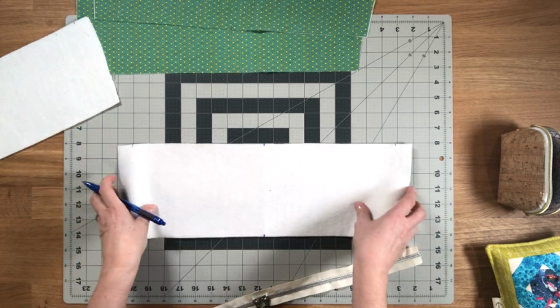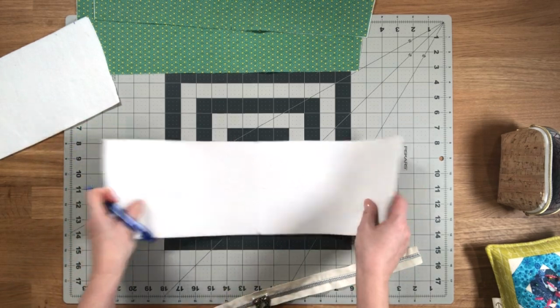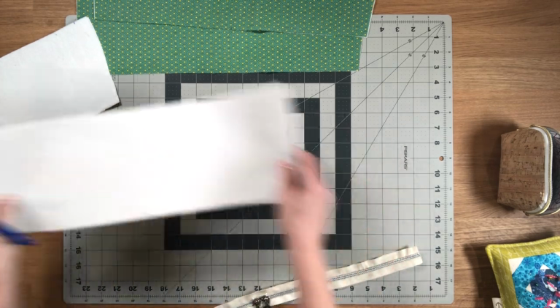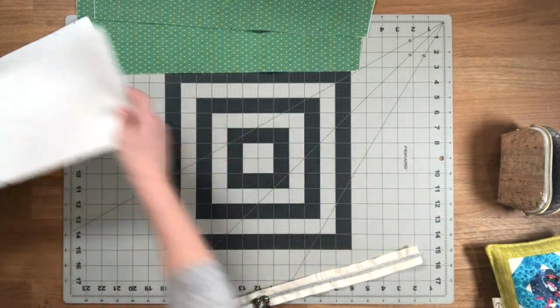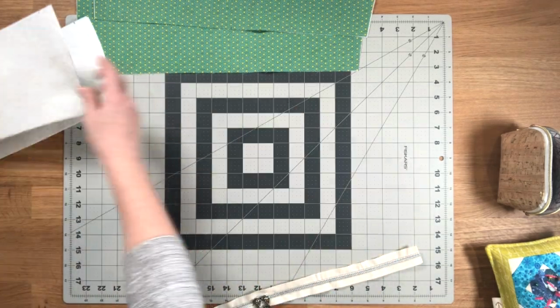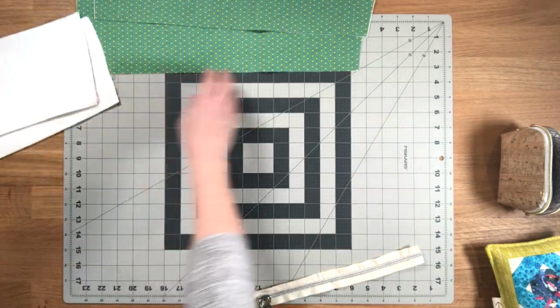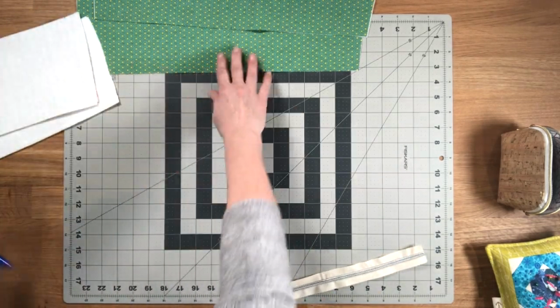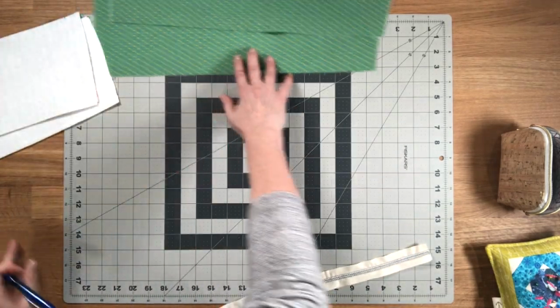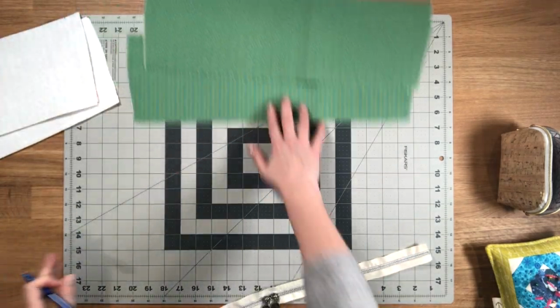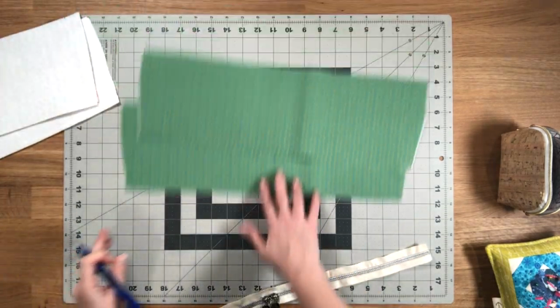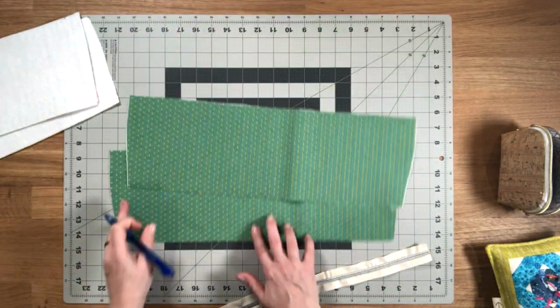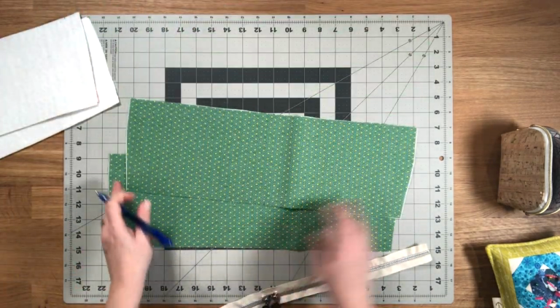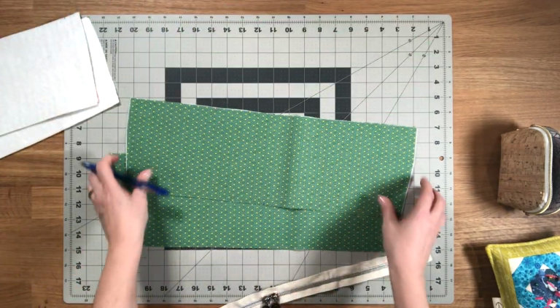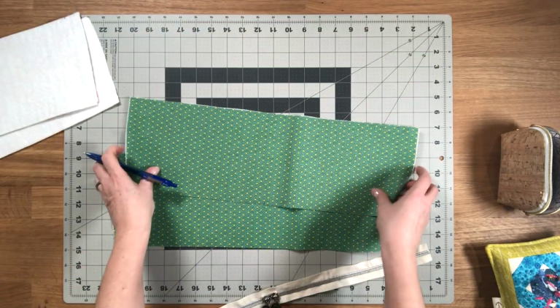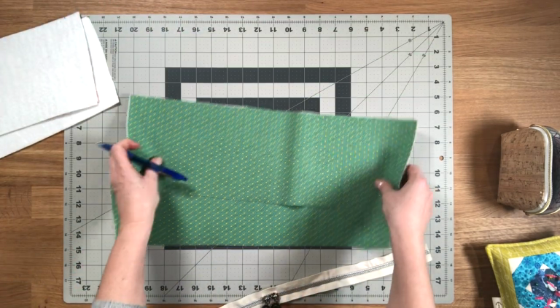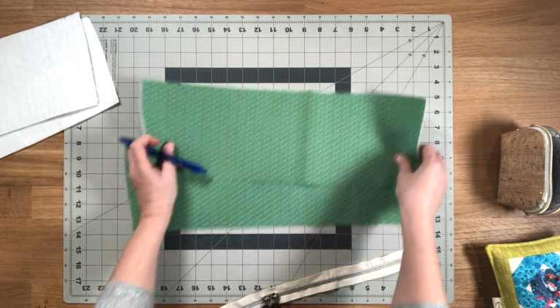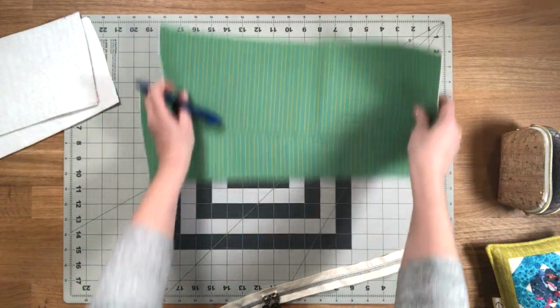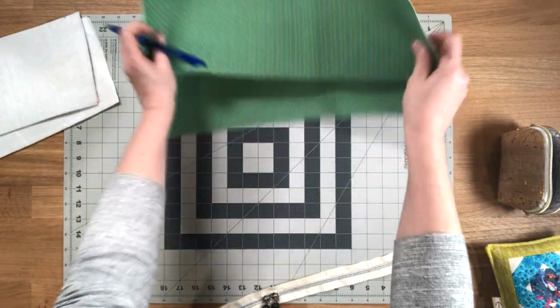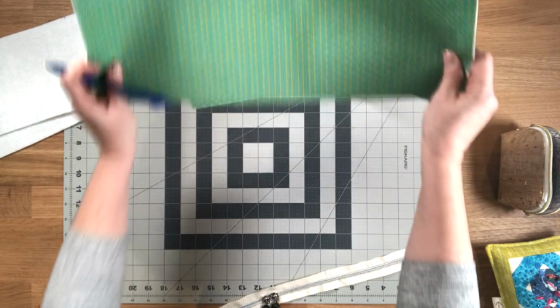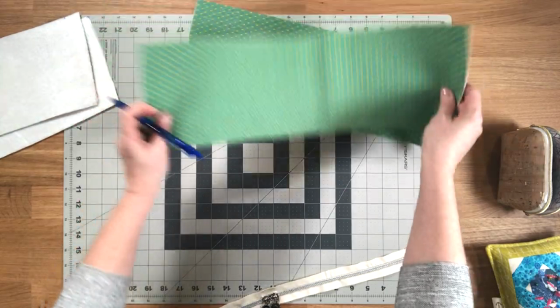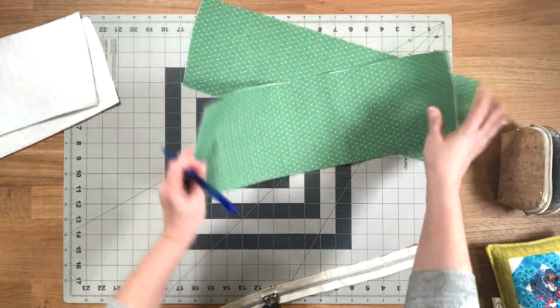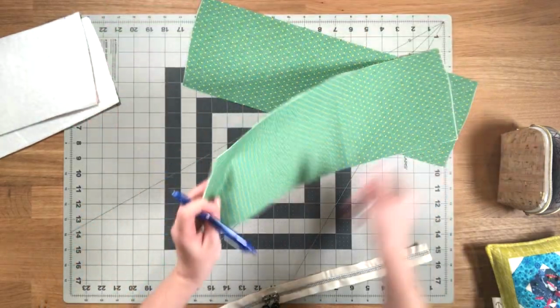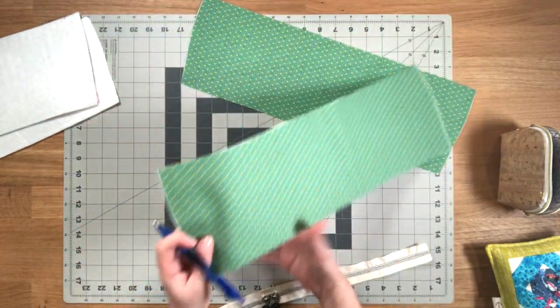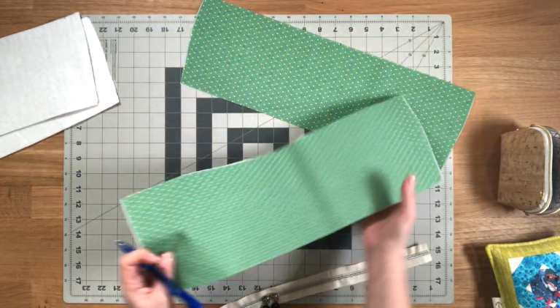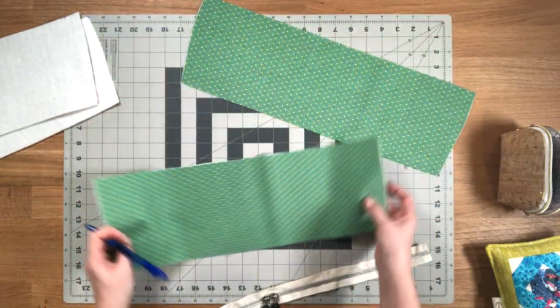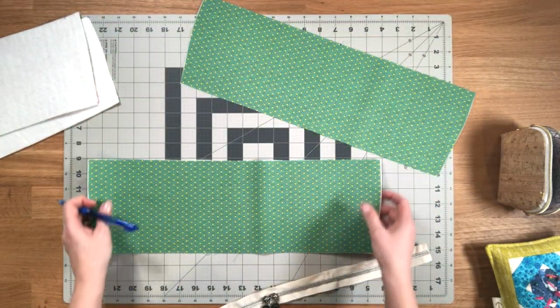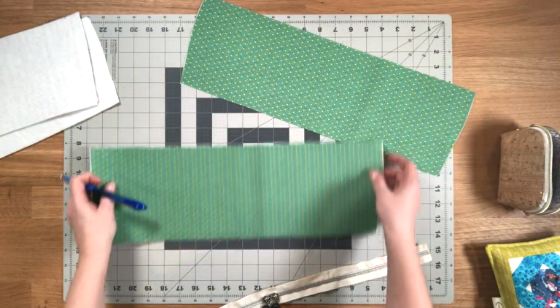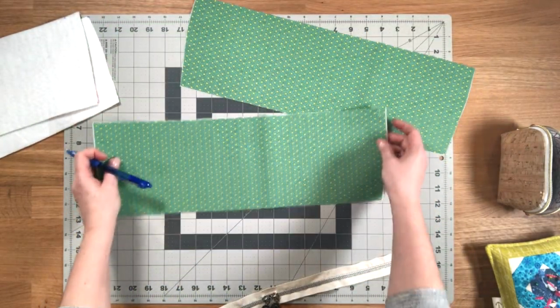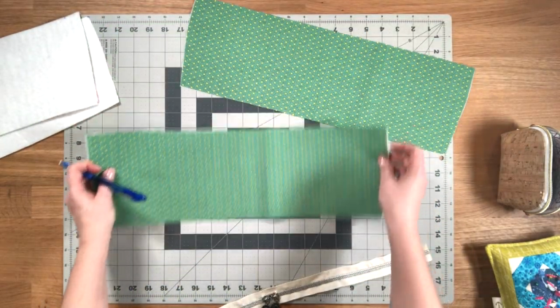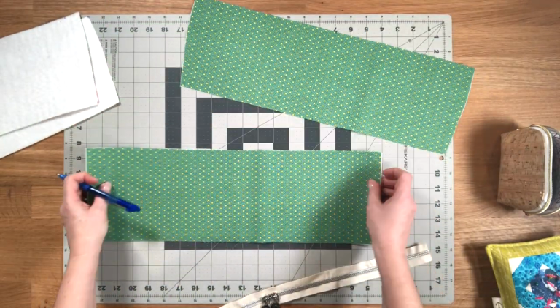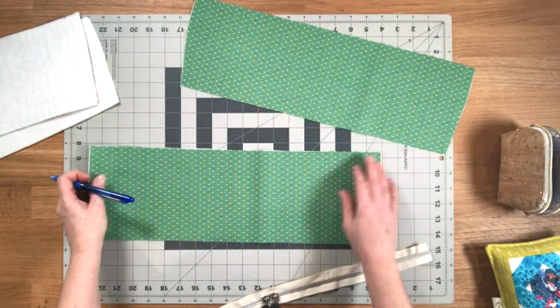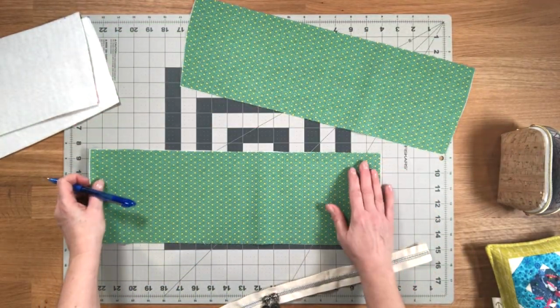Then on your lining pieces, you're going to do the same thing, except that you're going to make the marks on the right side.